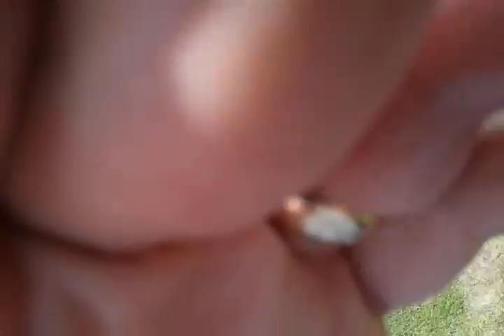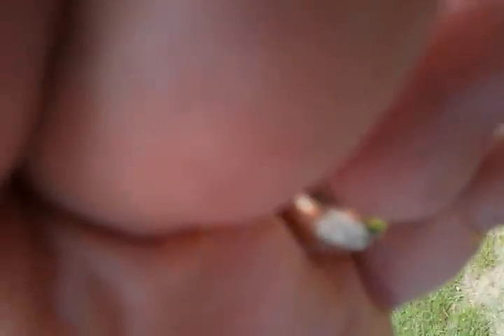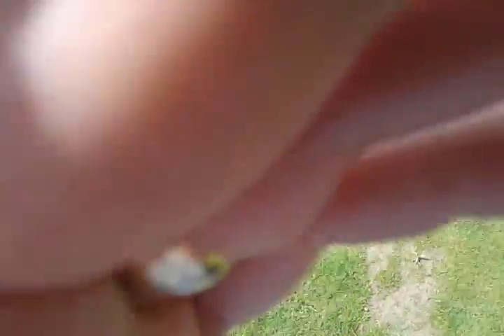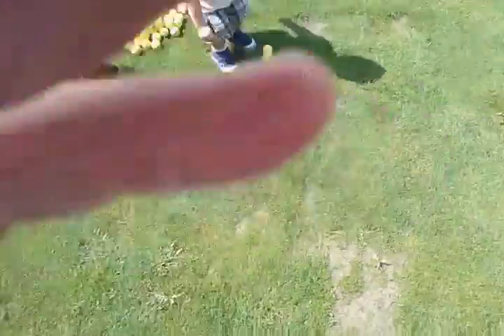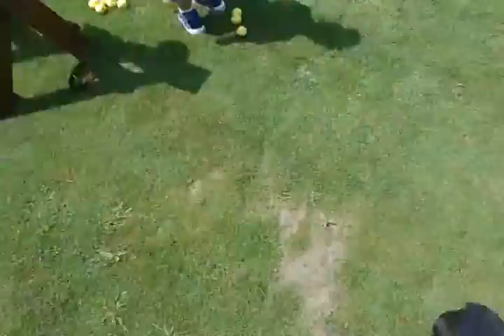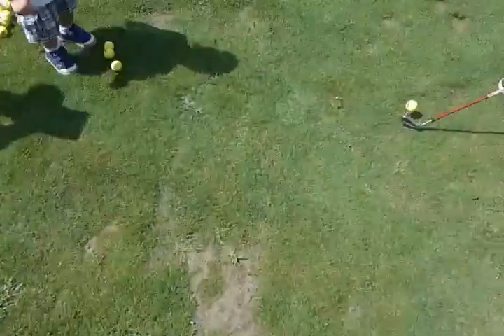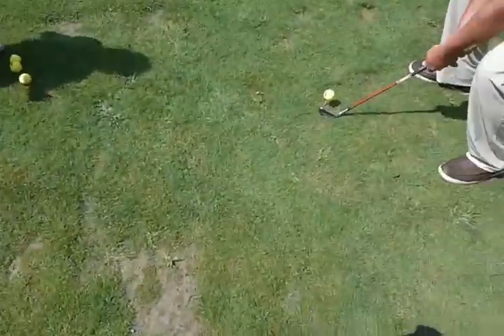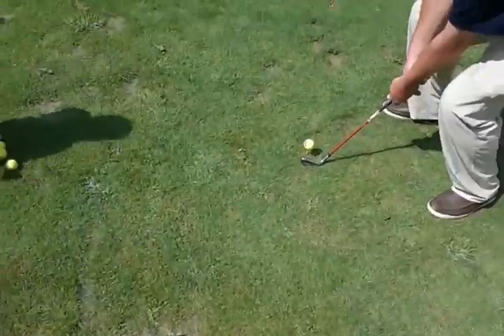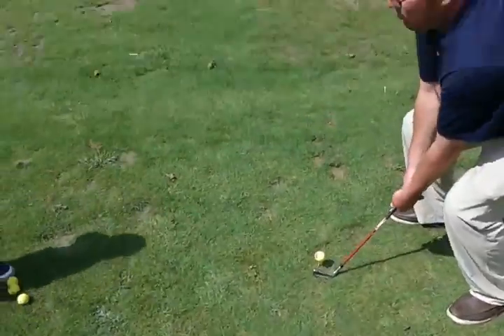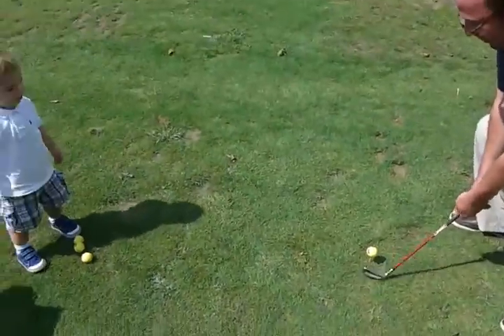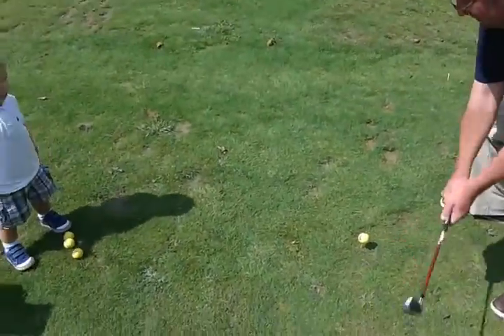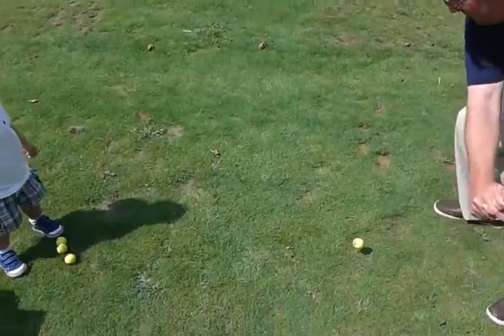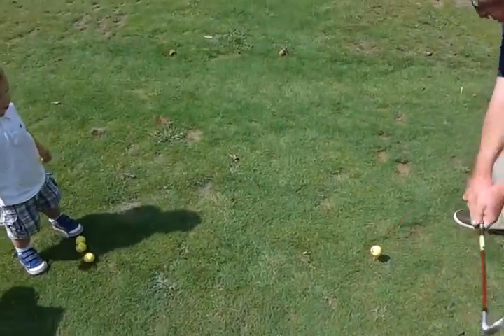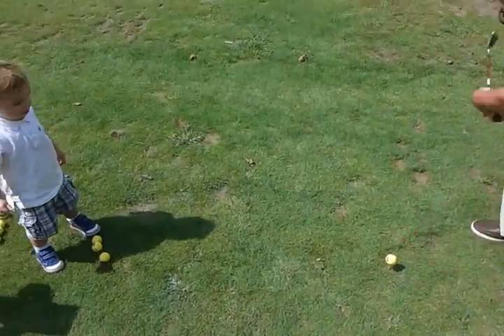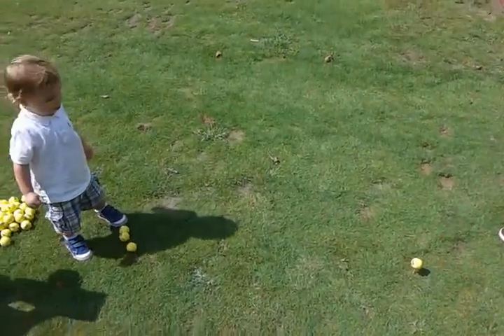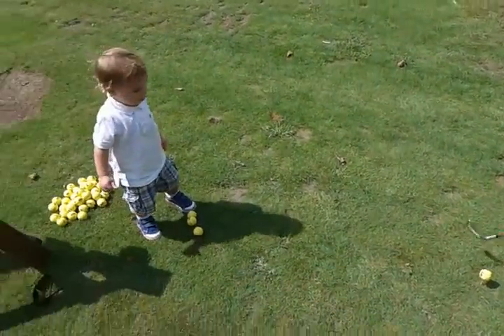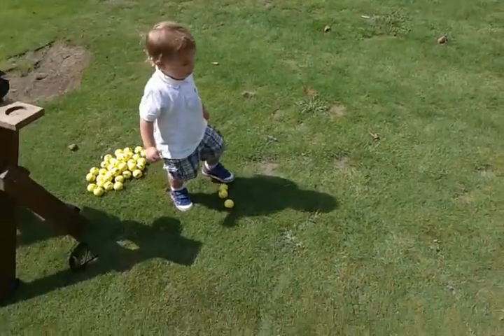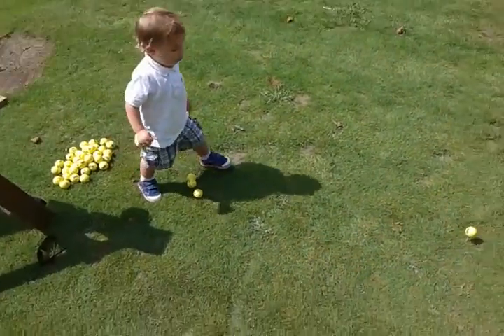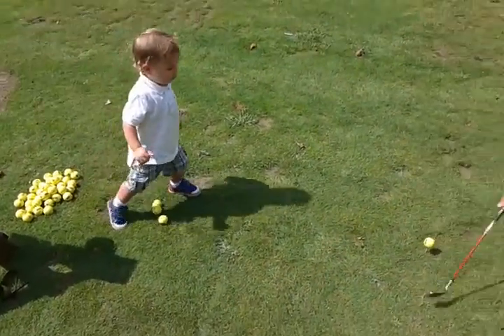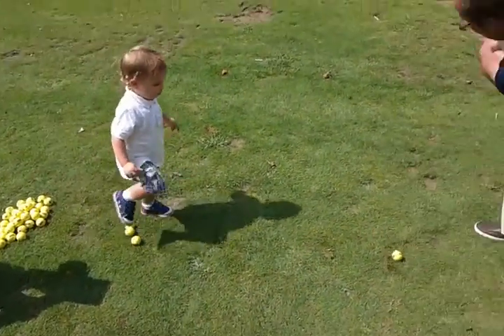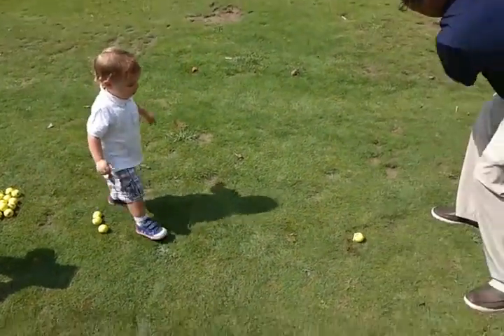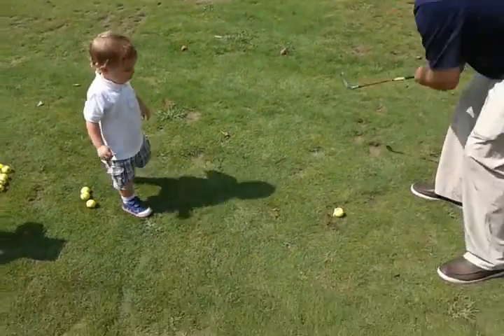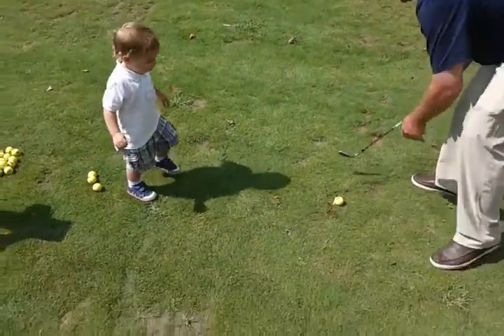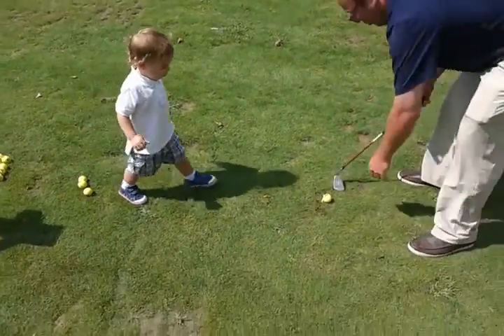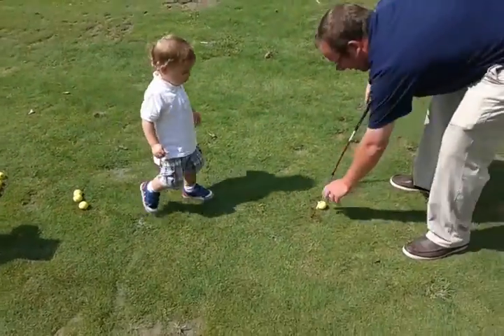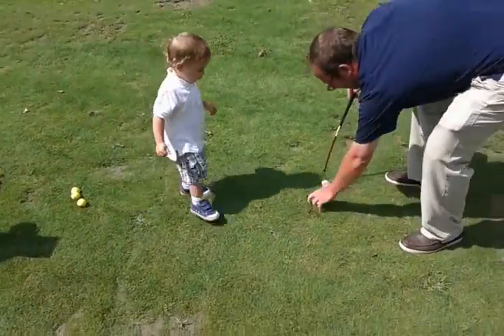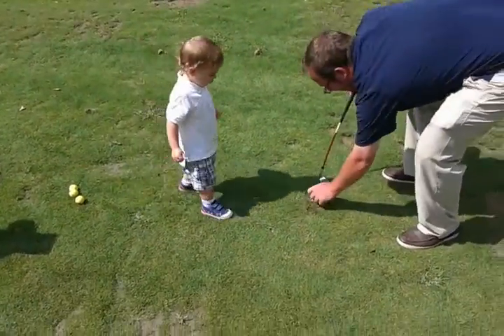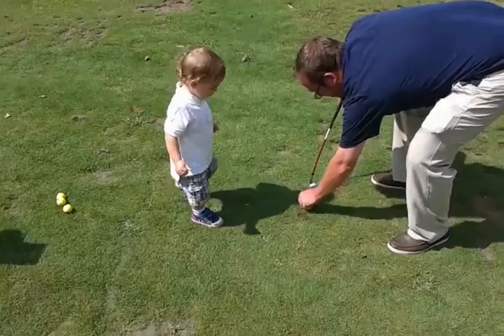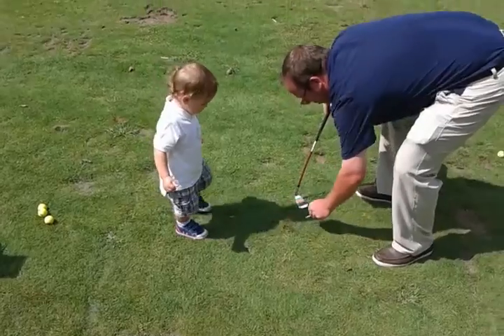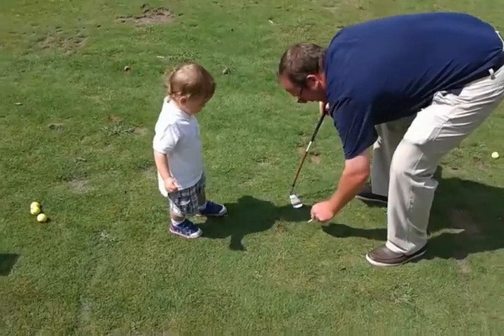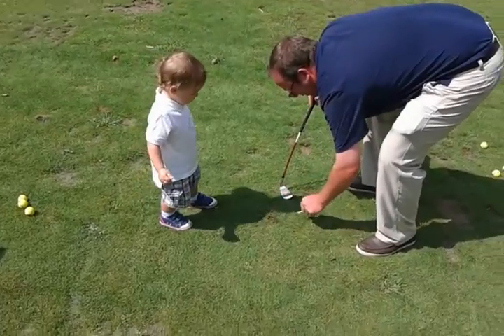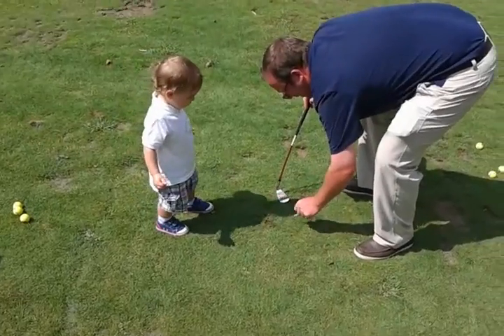Watch. Oh, I whiffed it. It's so short. It's too short. It came in.